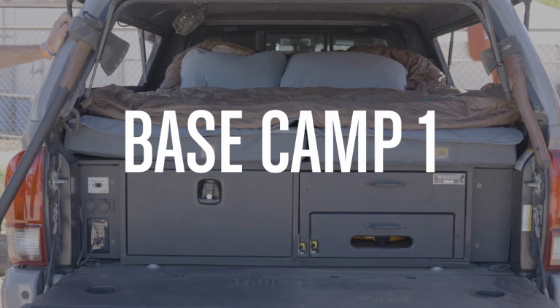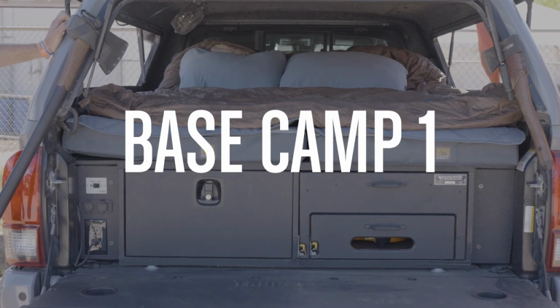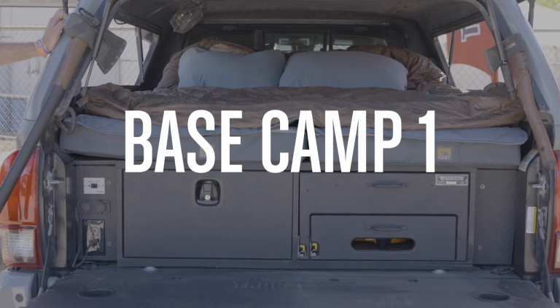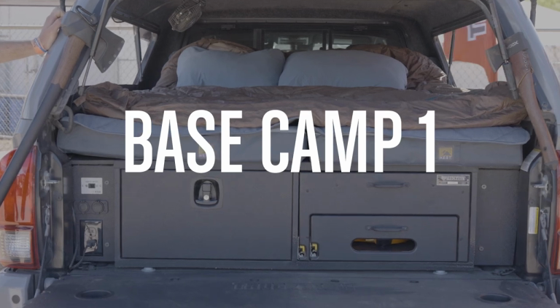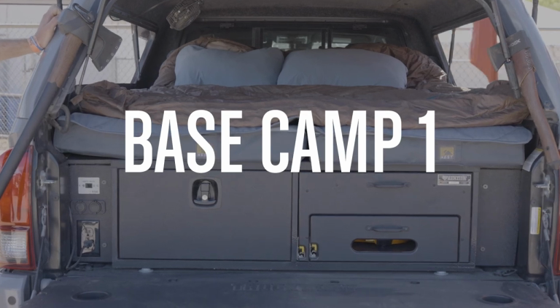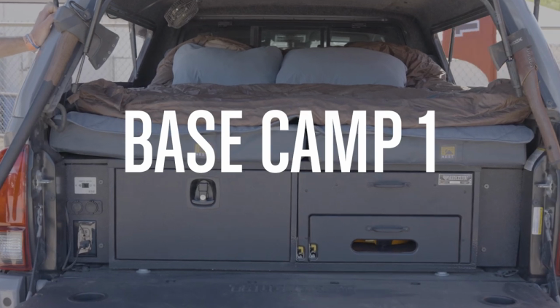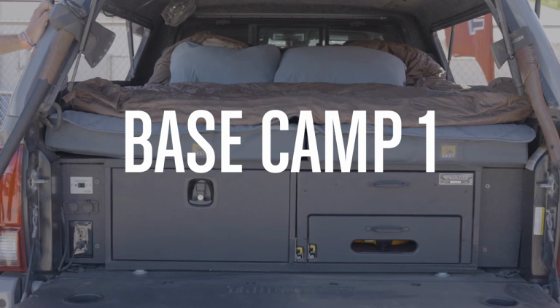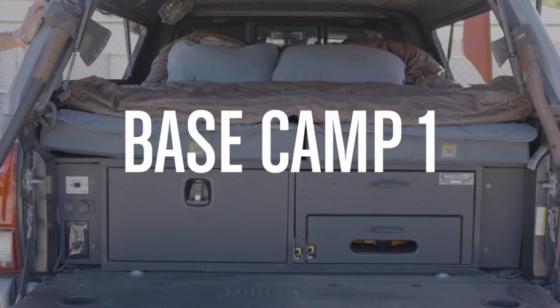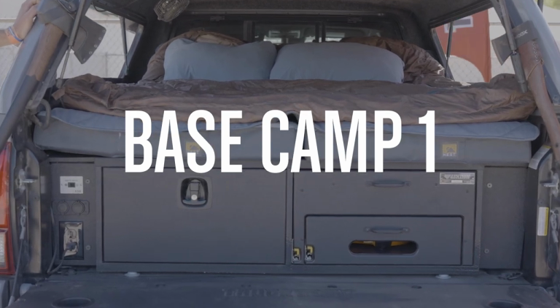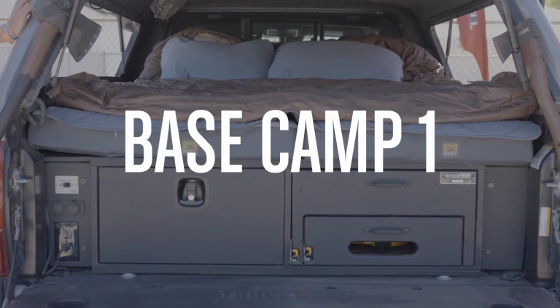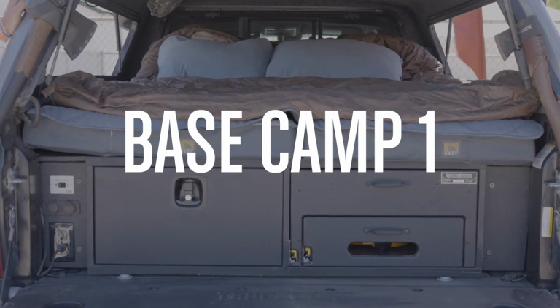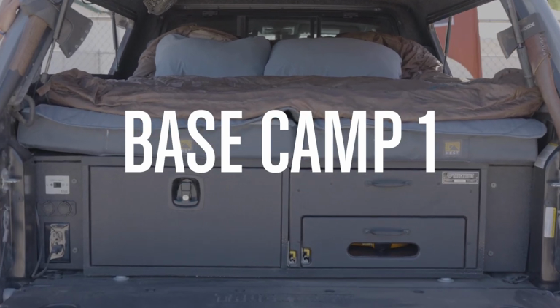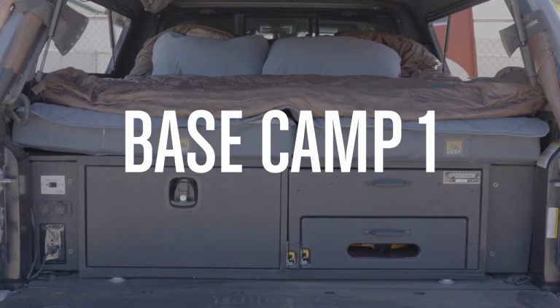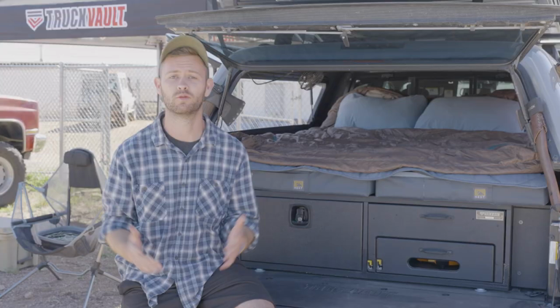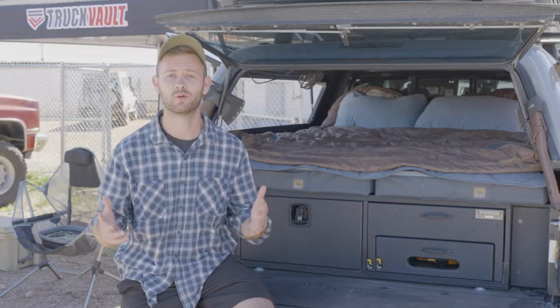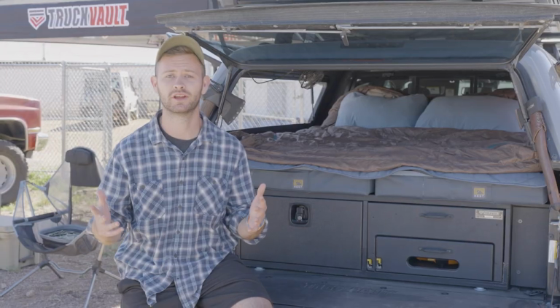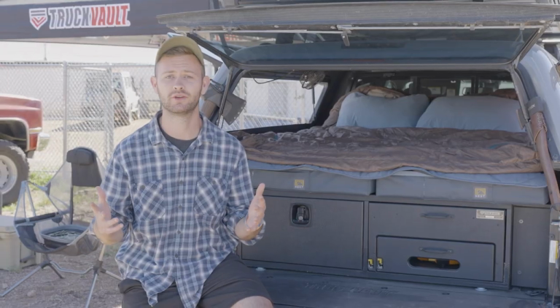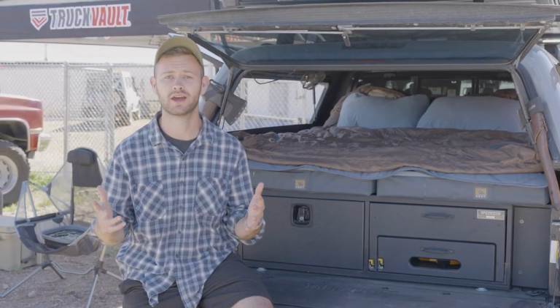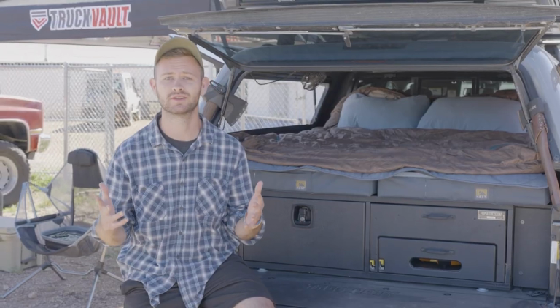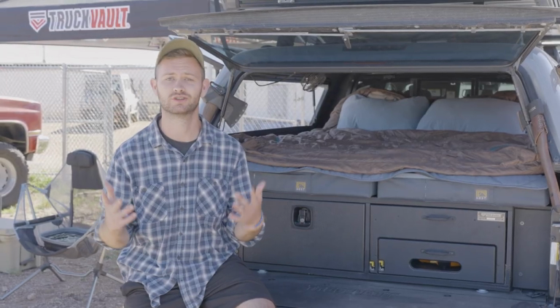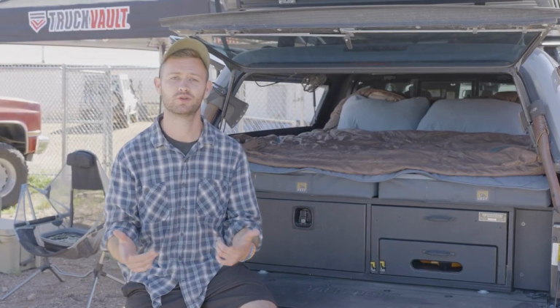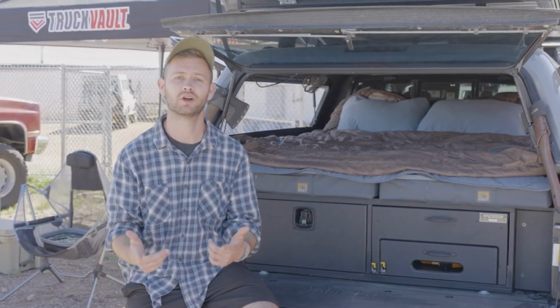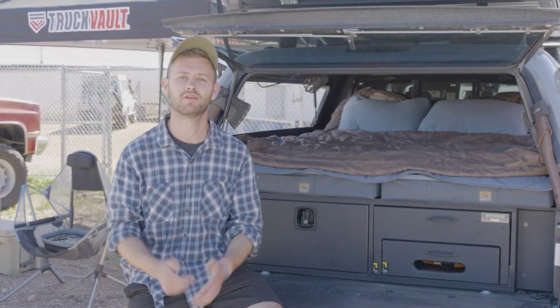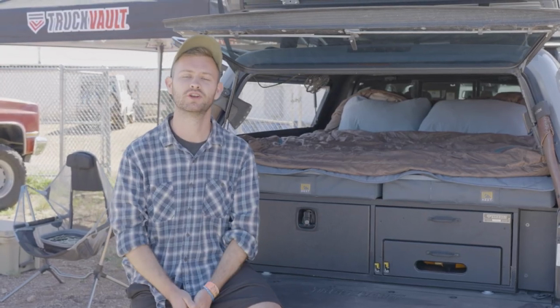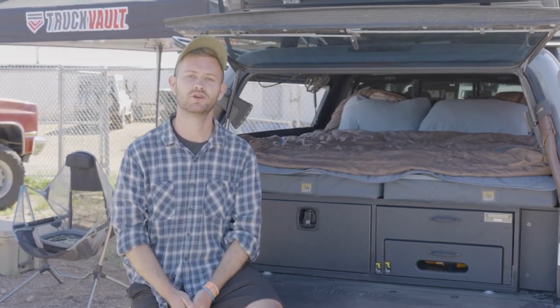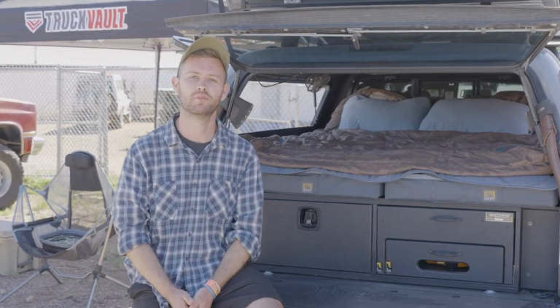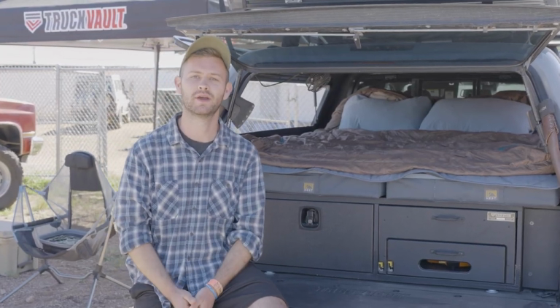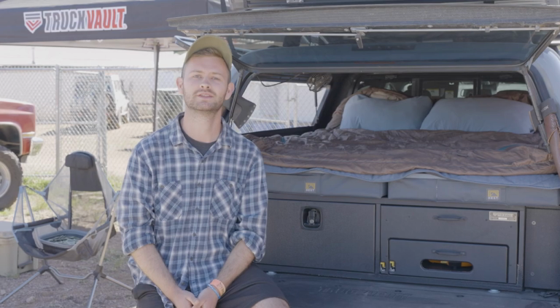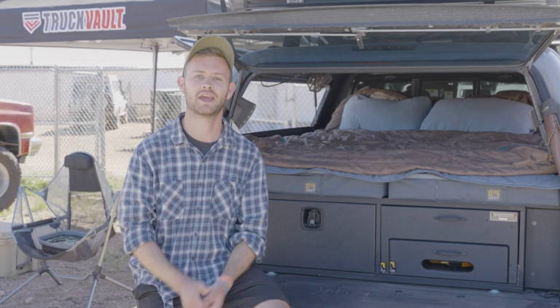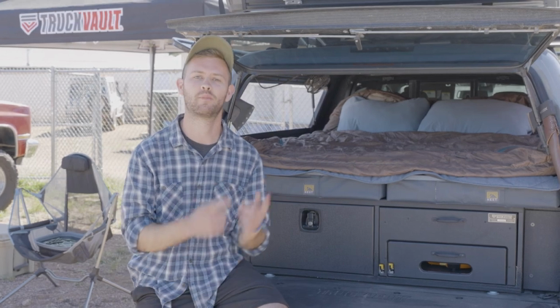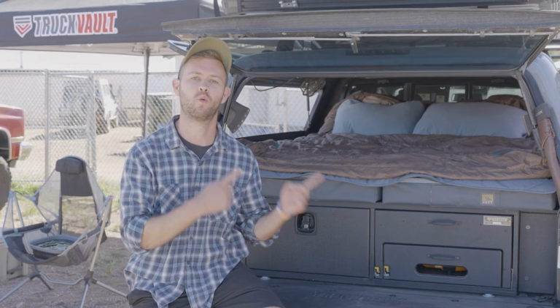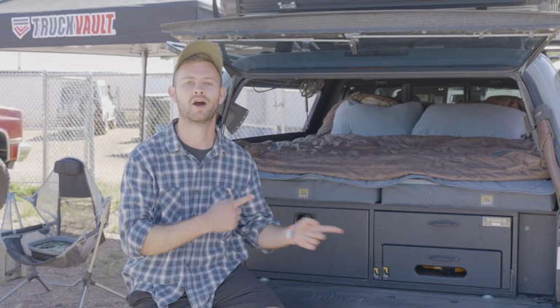Hey there everybody, Alex here with Truck Vault. We wanted to give you guys a little tour of our new Base Camp 1.